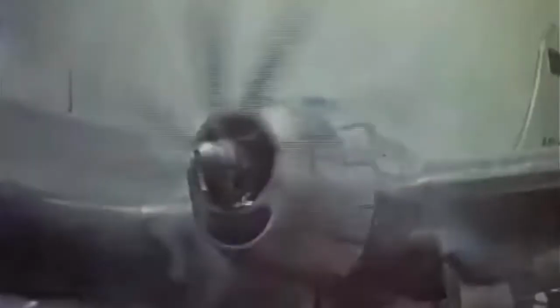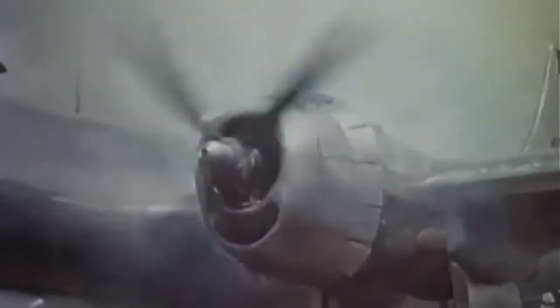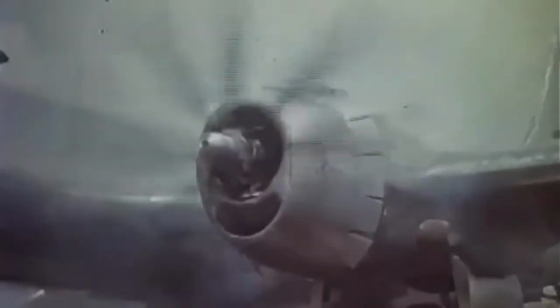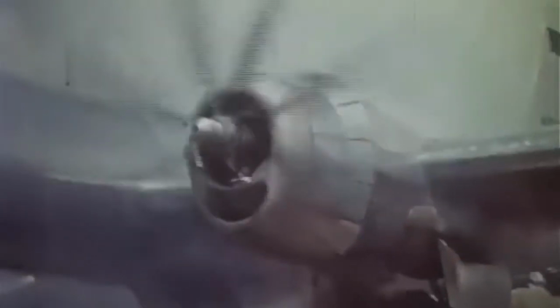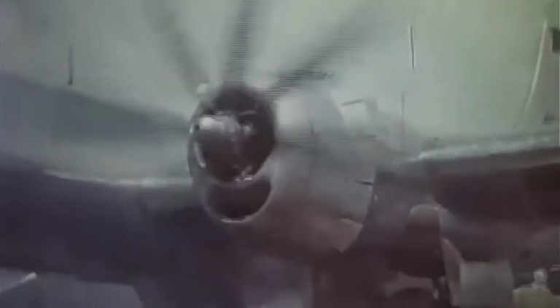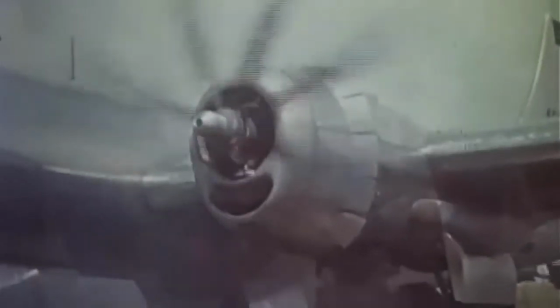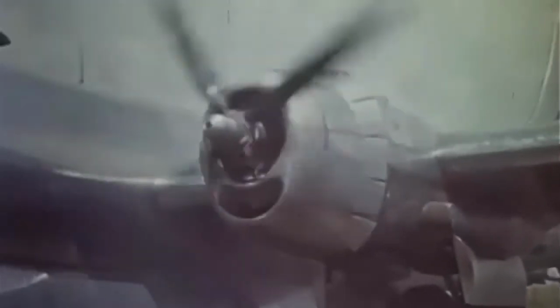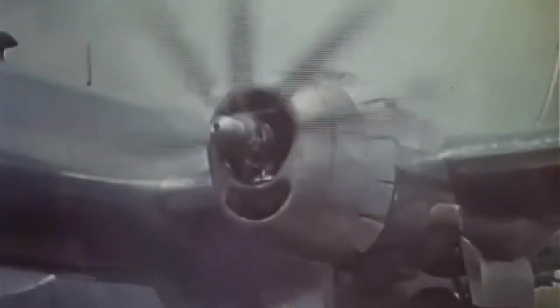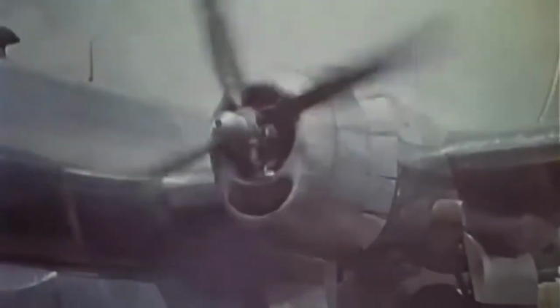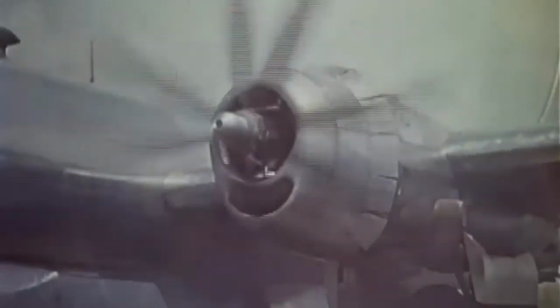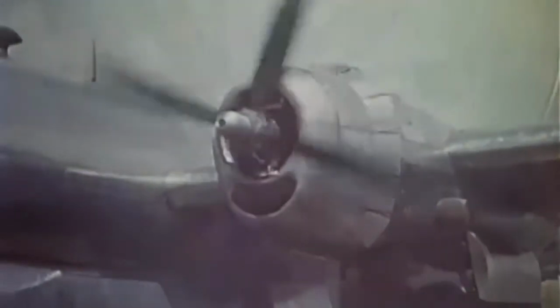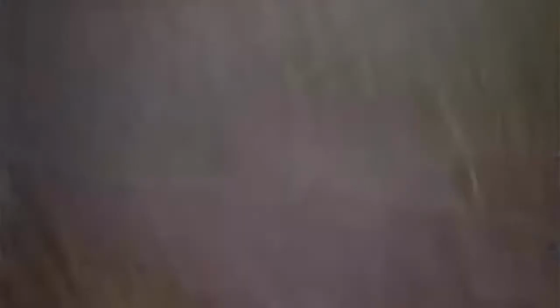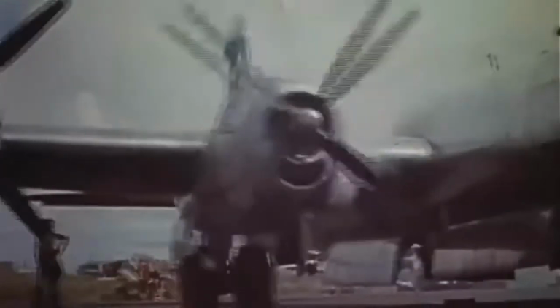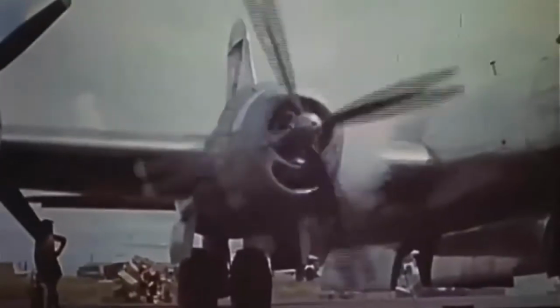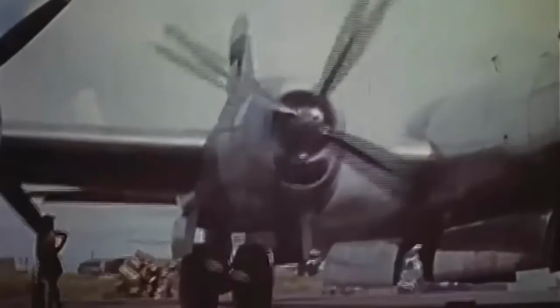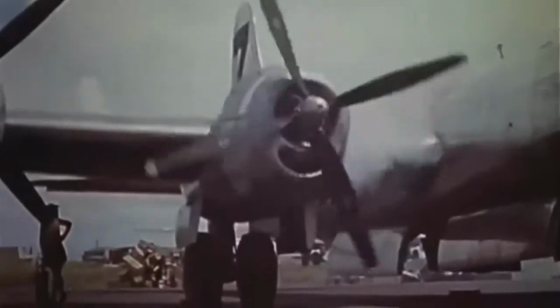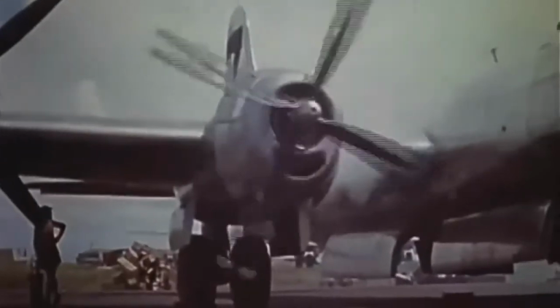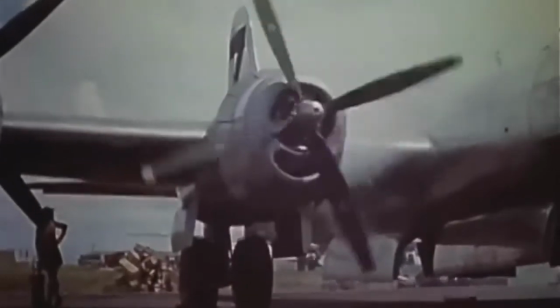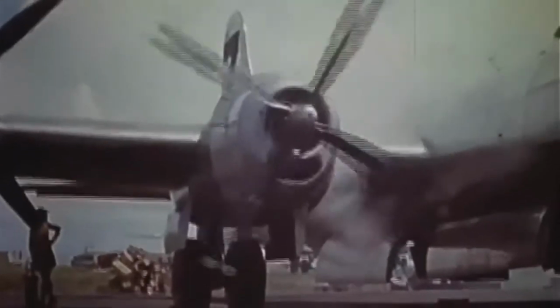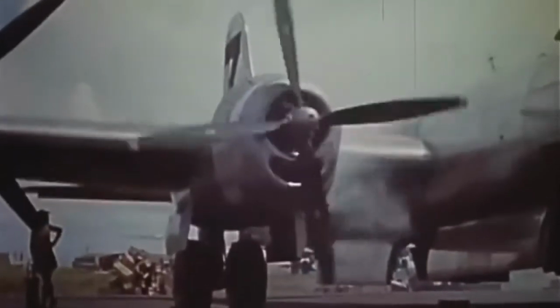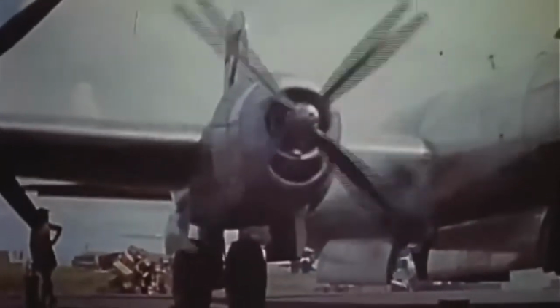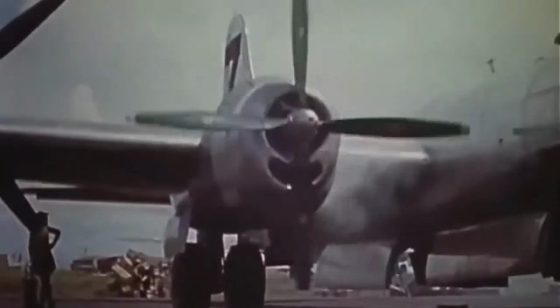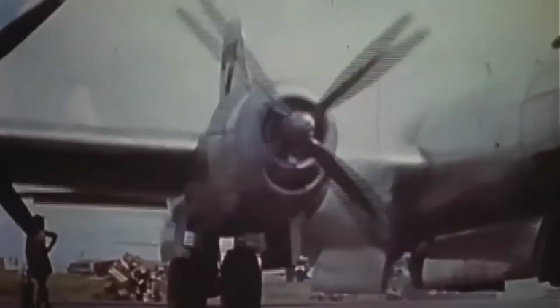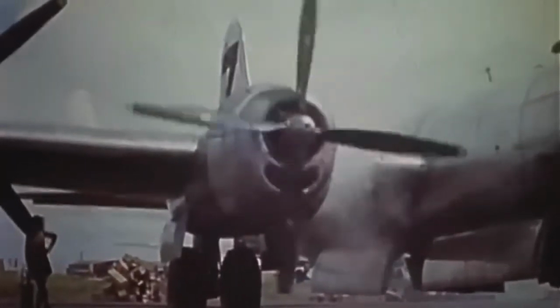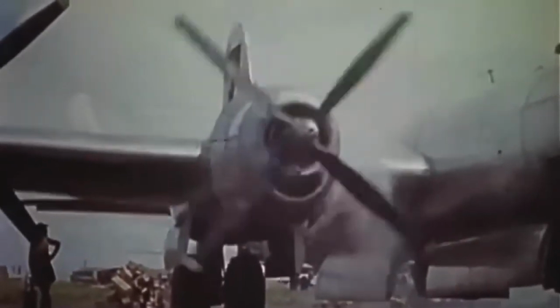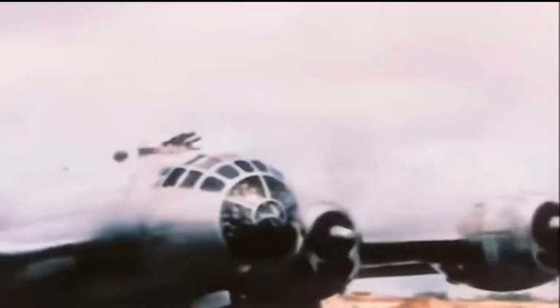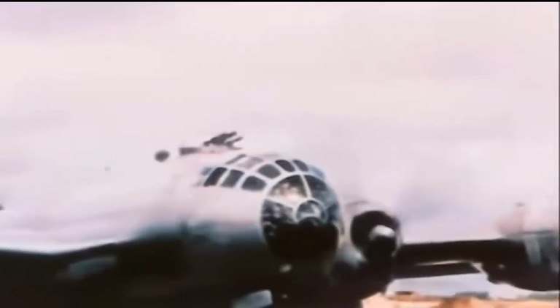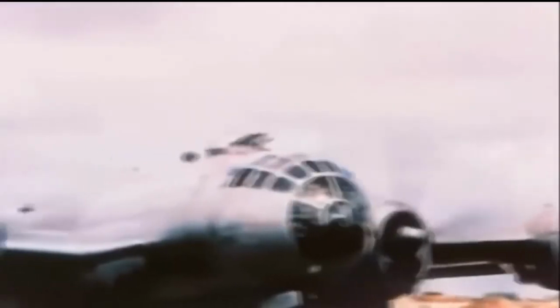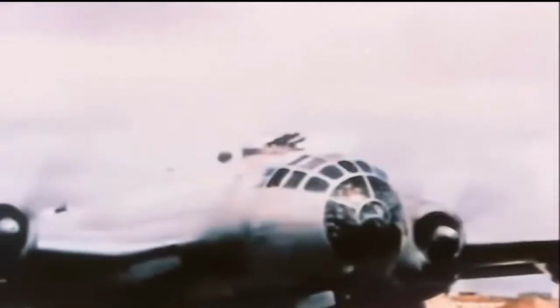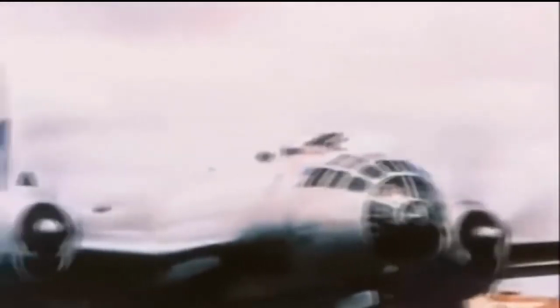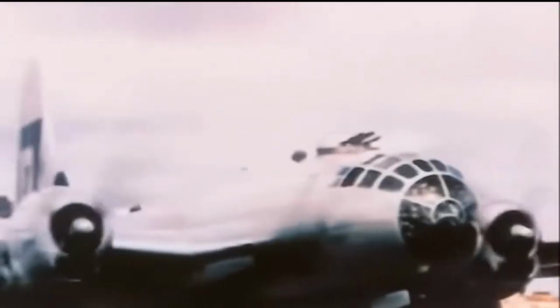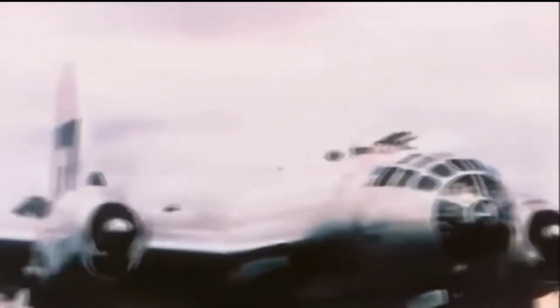Despite this, the B-29 will always be remembered as the only plane in history to drop a nuclear bomb over enemy territory.